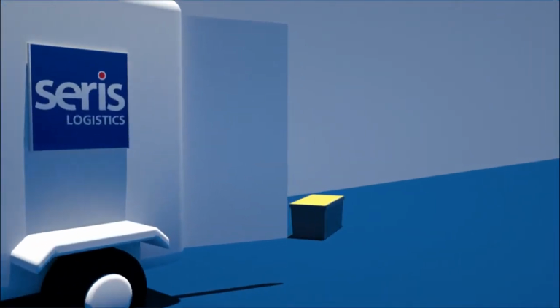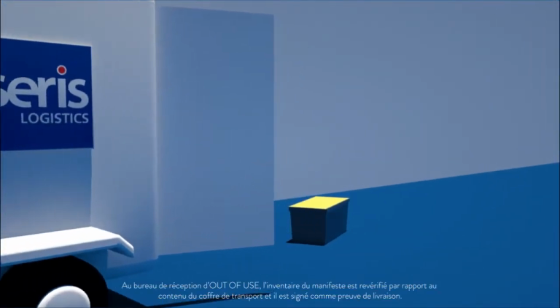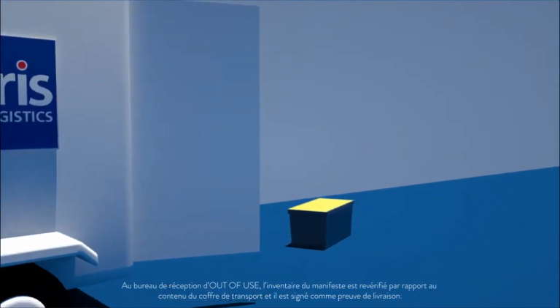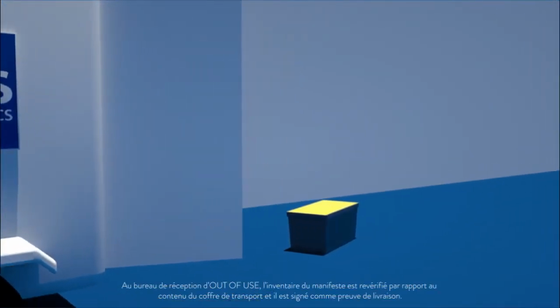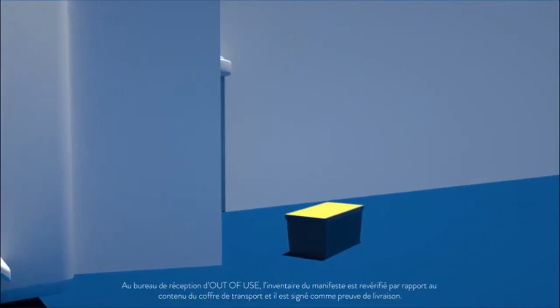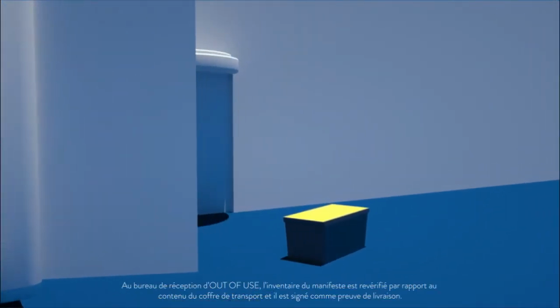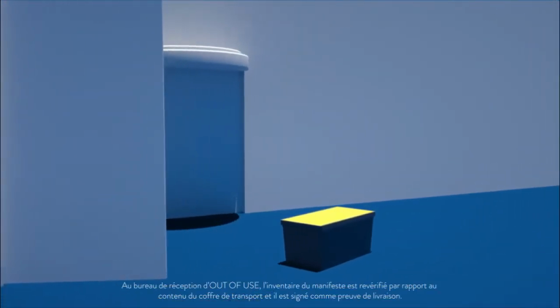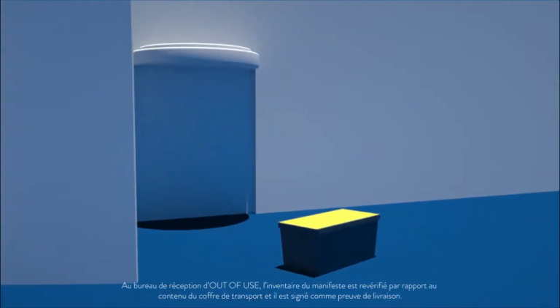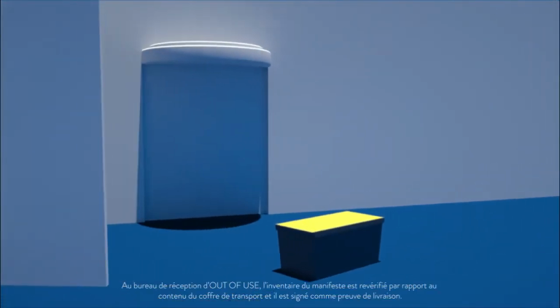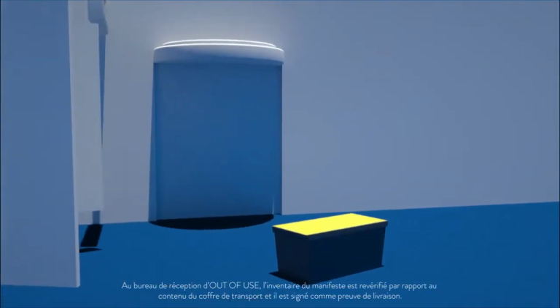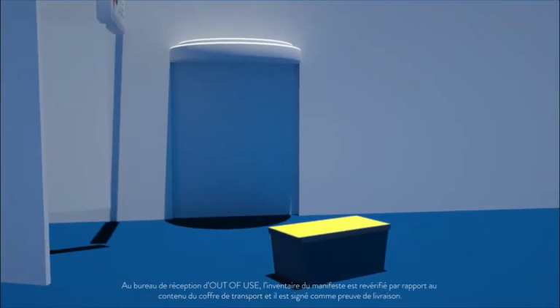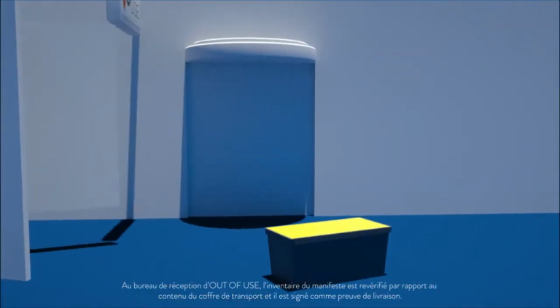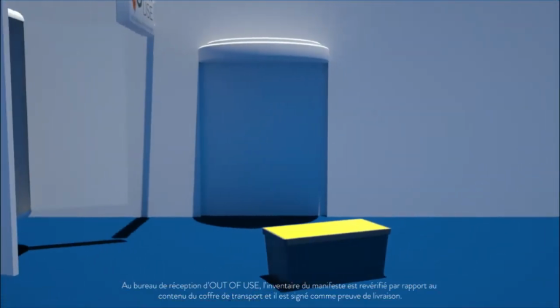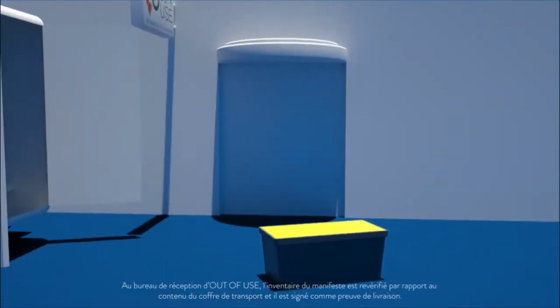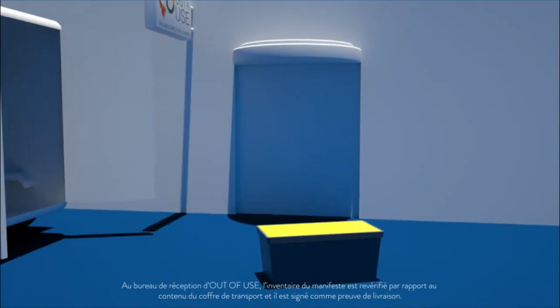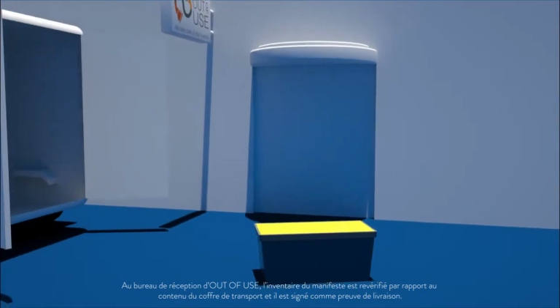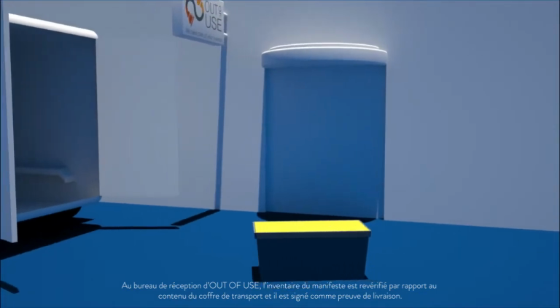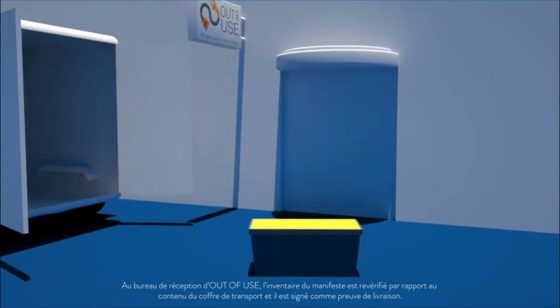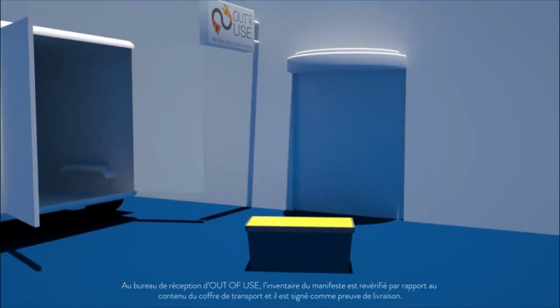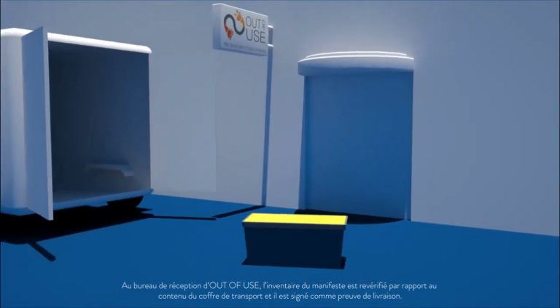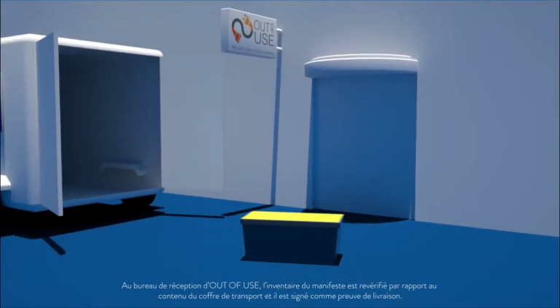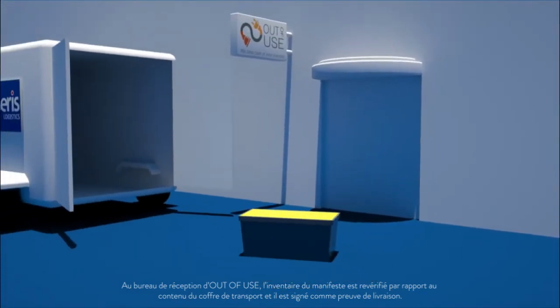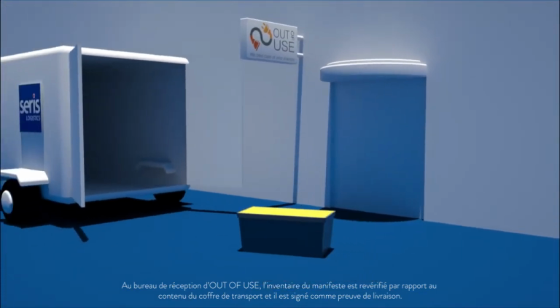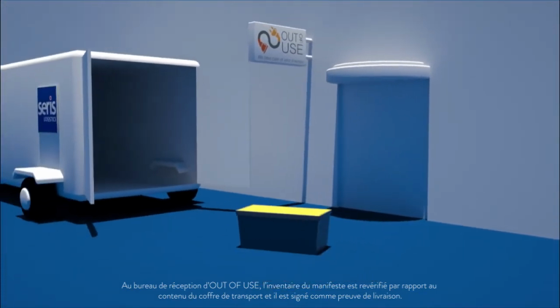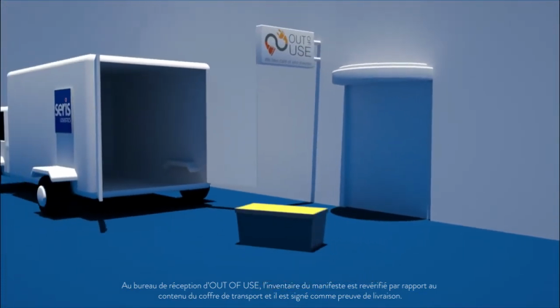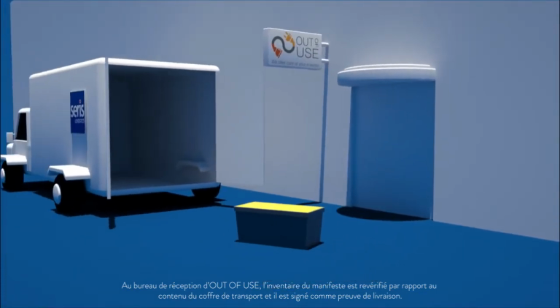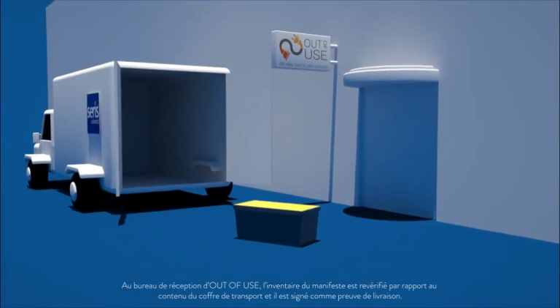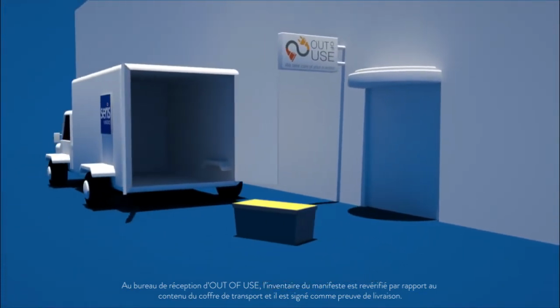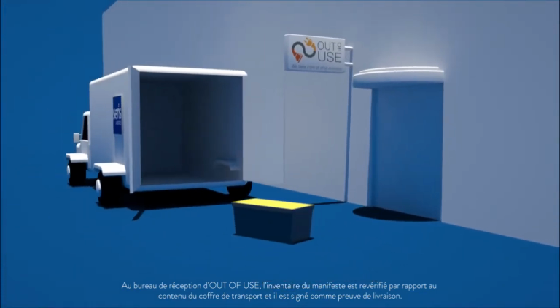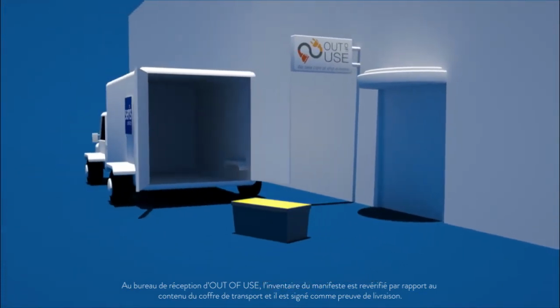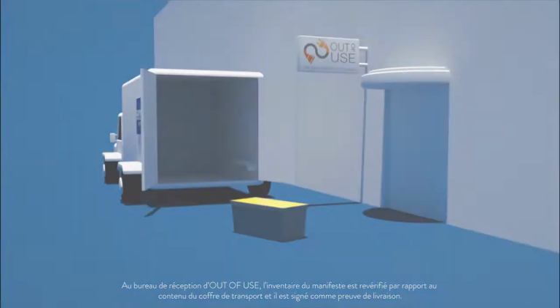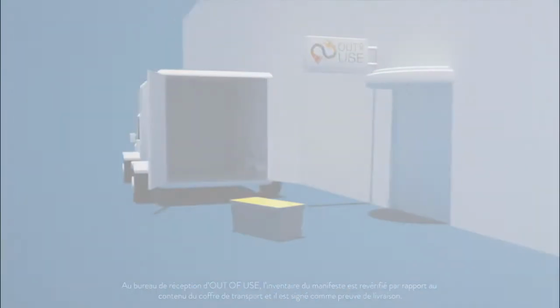At the reception desk of Out of Use, the manifest inventory is double-checked with the transport case content and signed as proof of delivery.